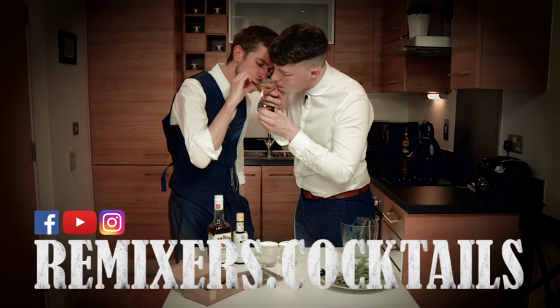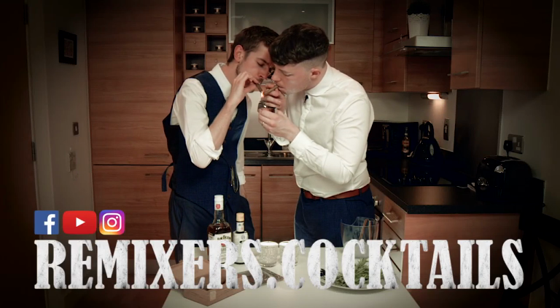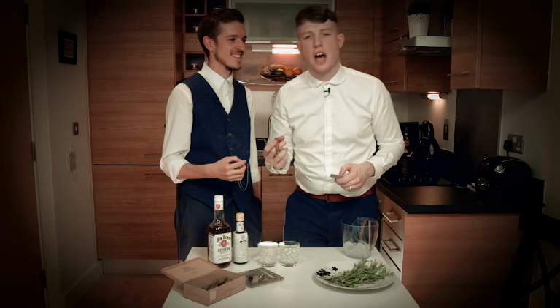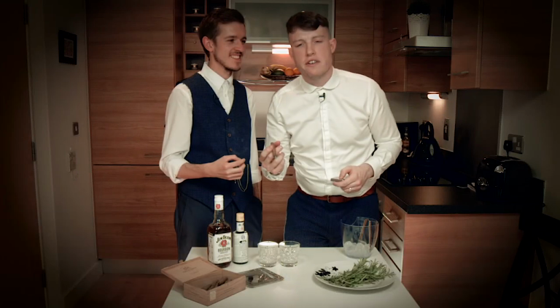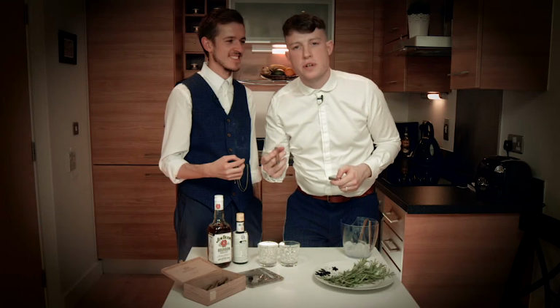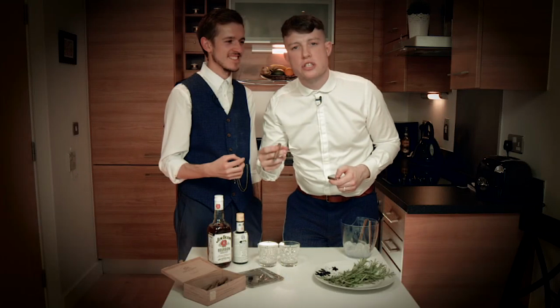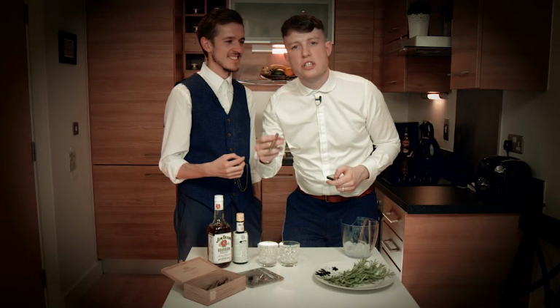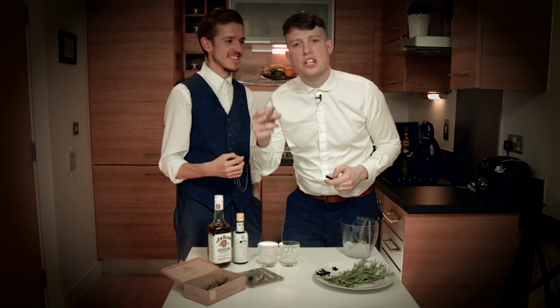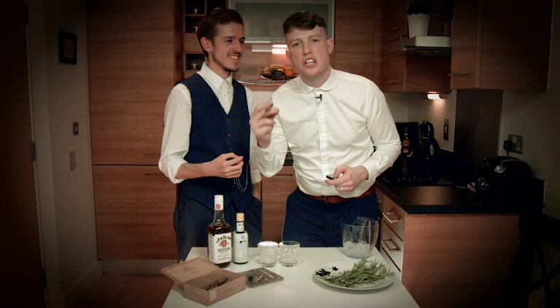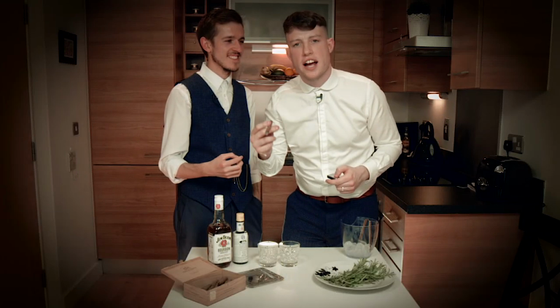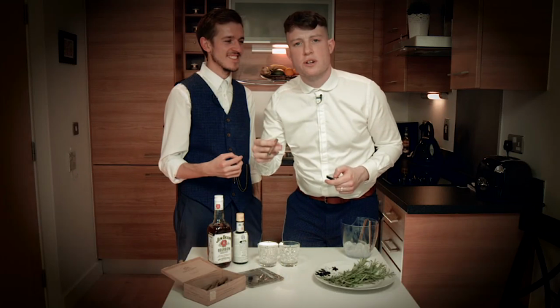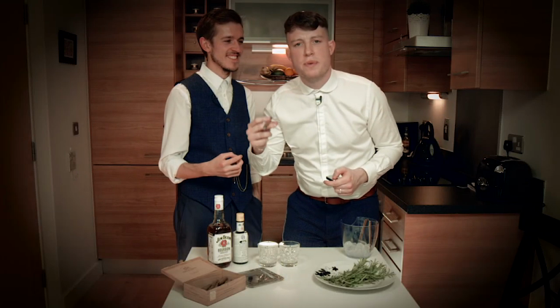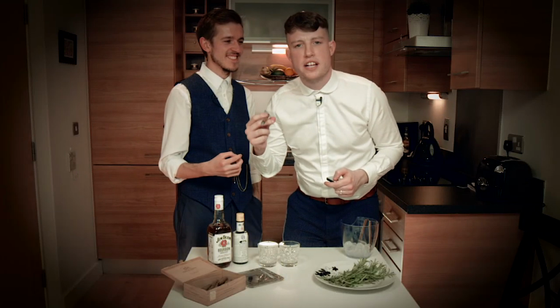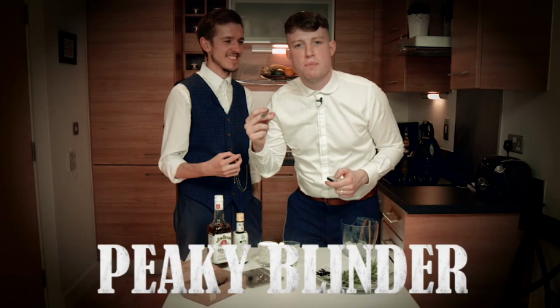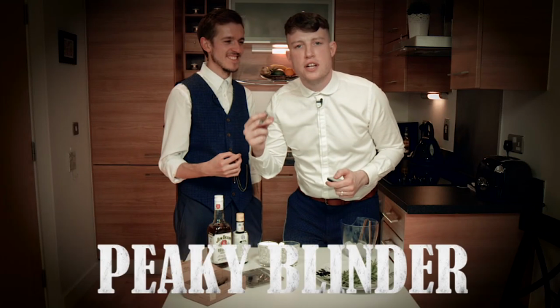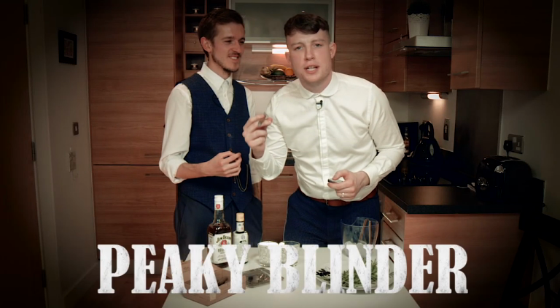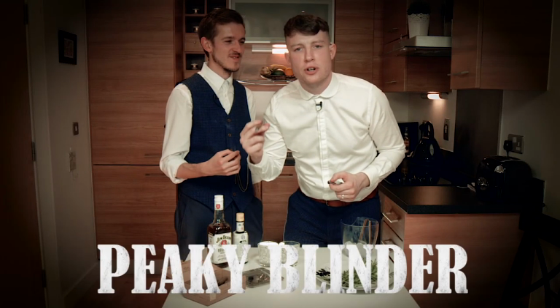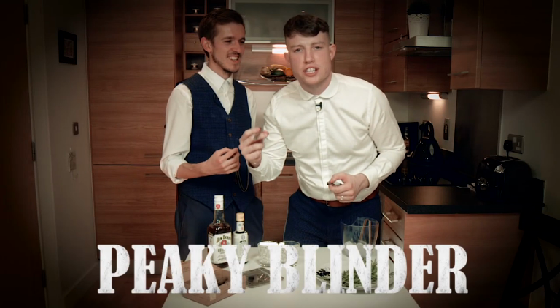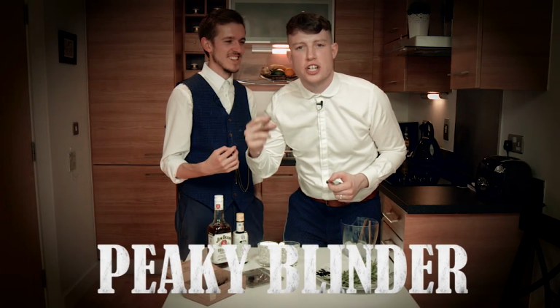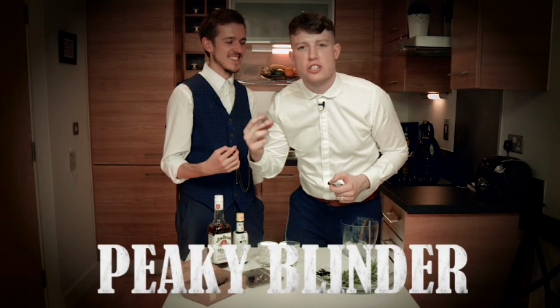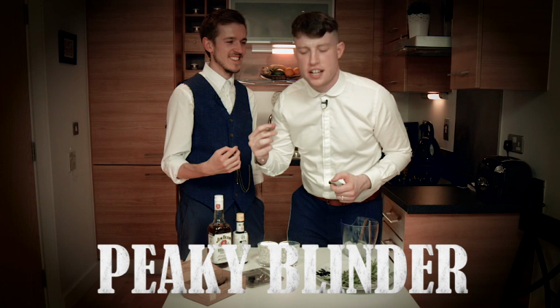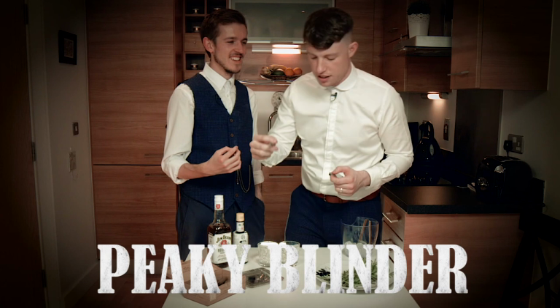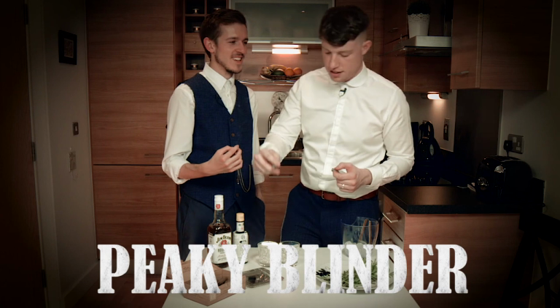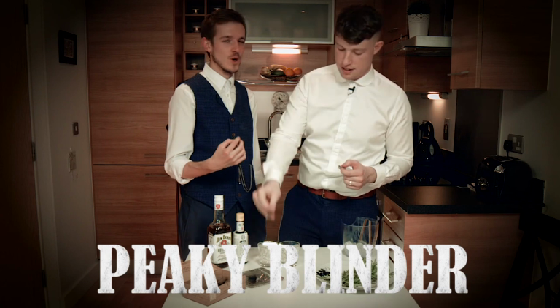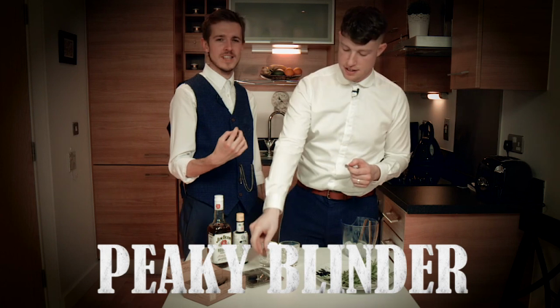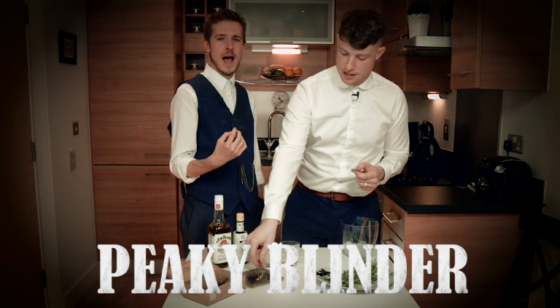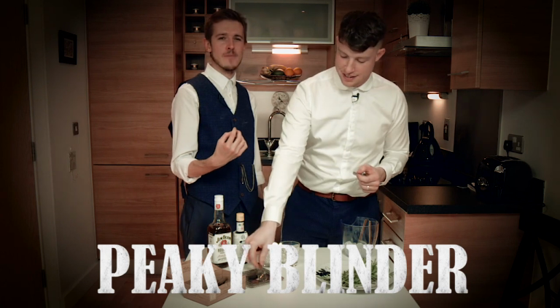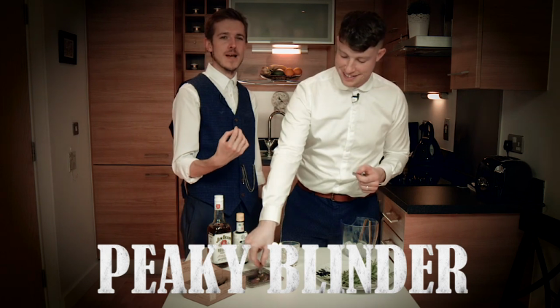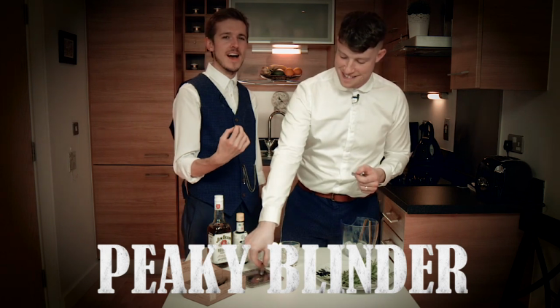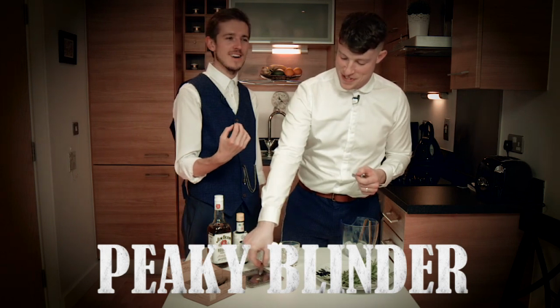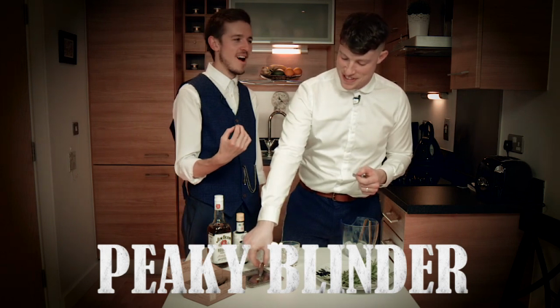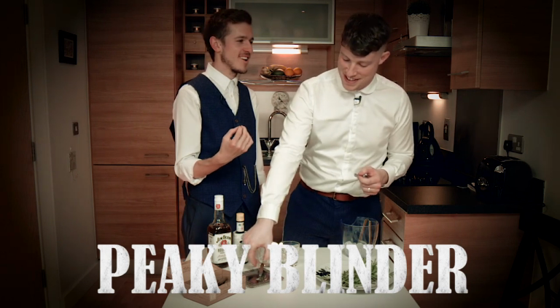Hey Remixers, today we're making the Peaky Blinder cocktail. Those damn Peaky Blinders!